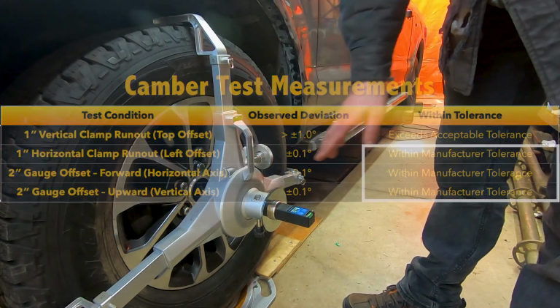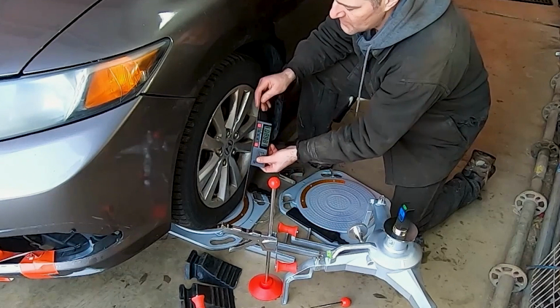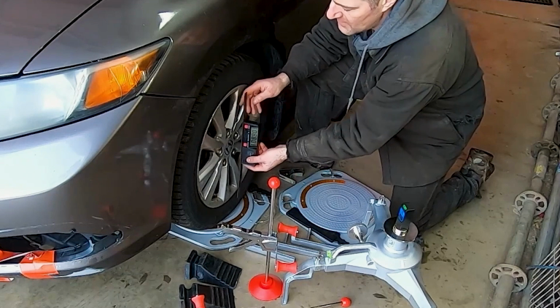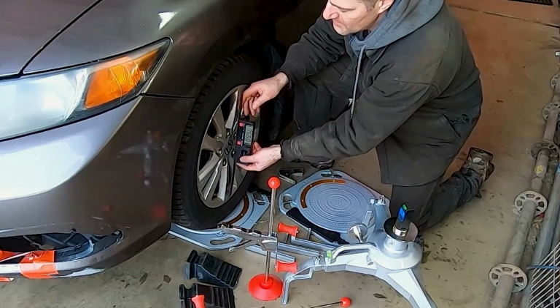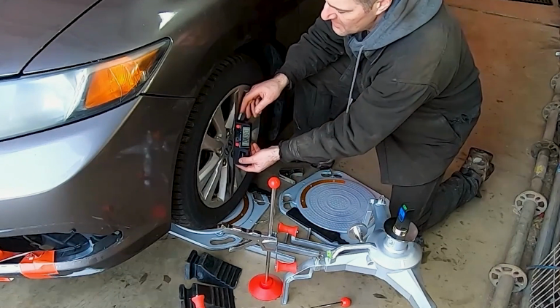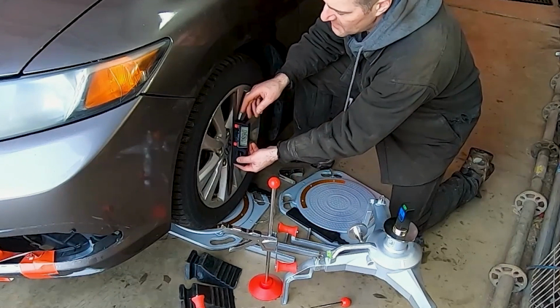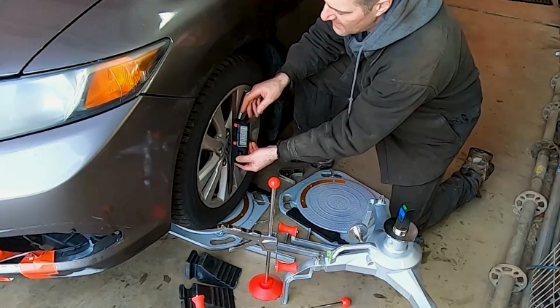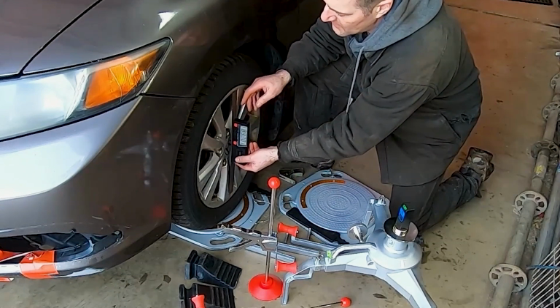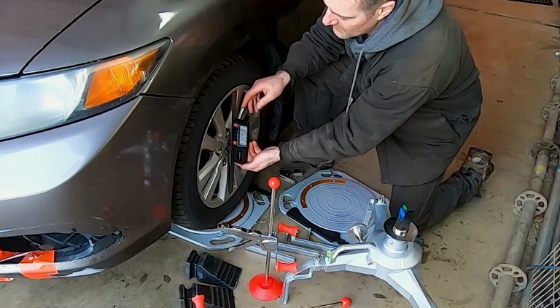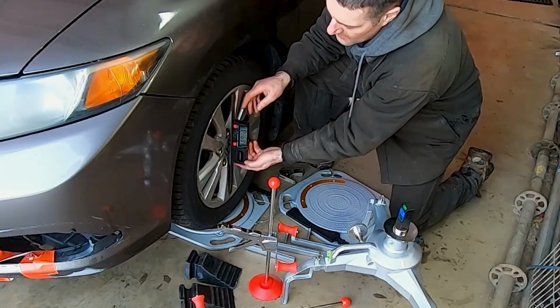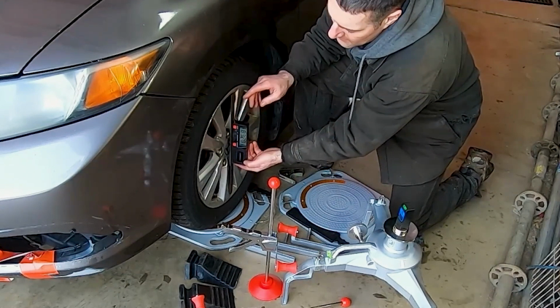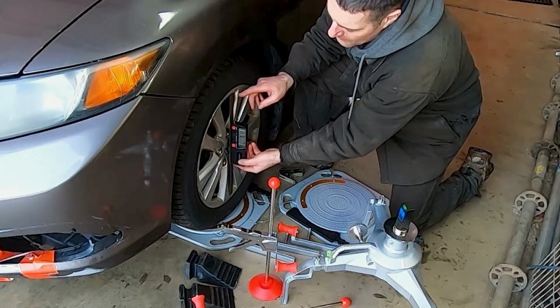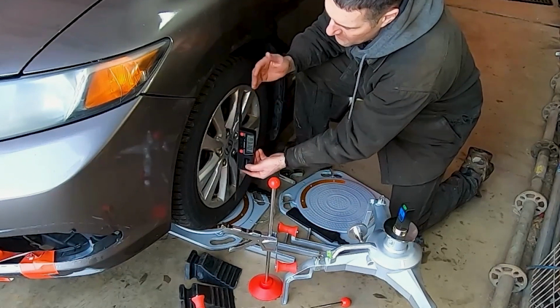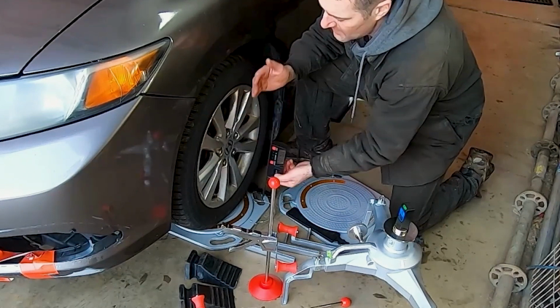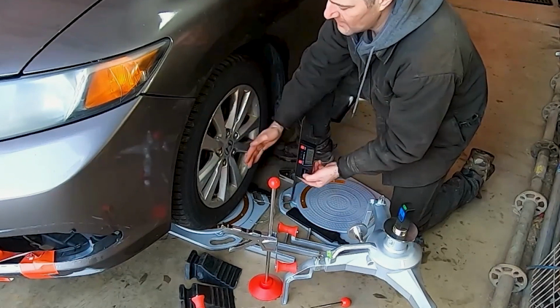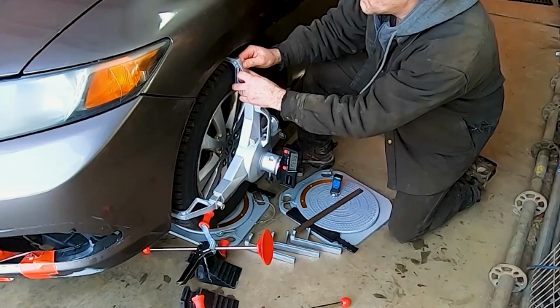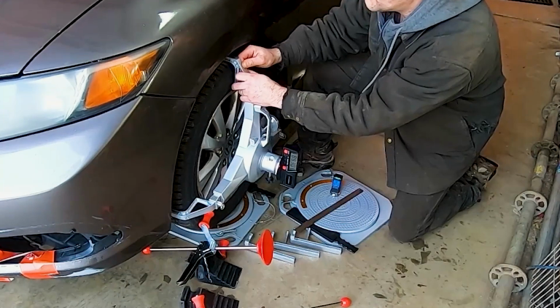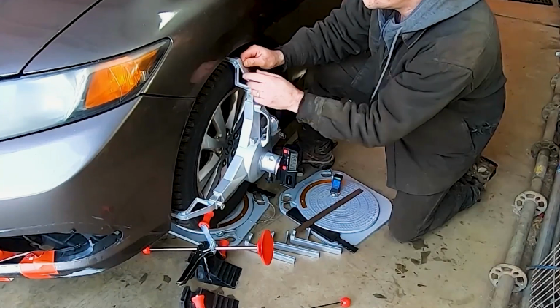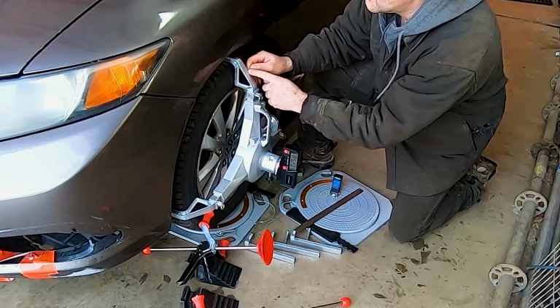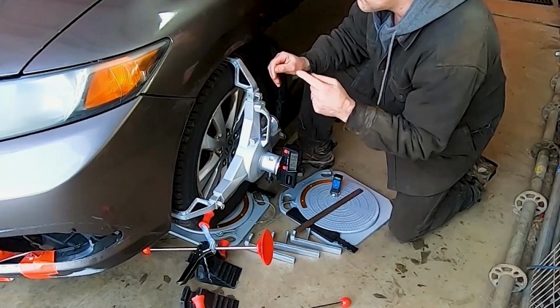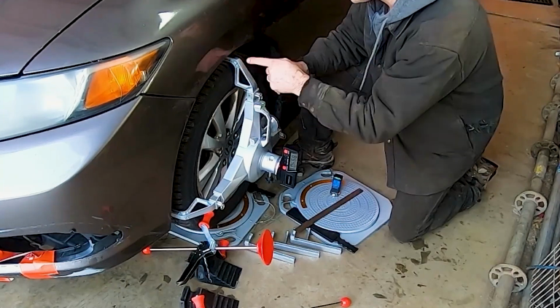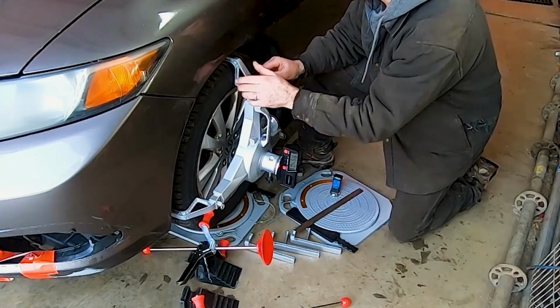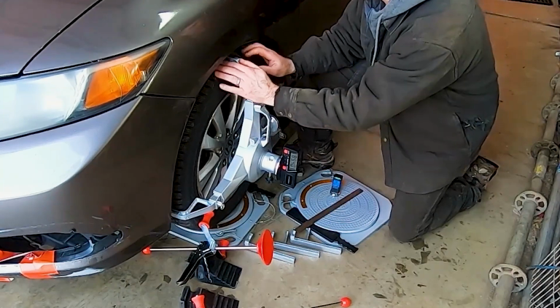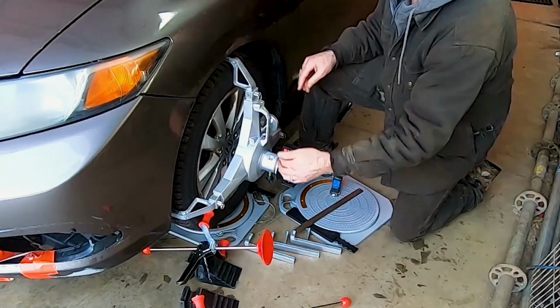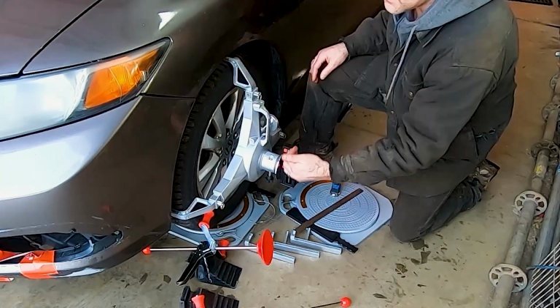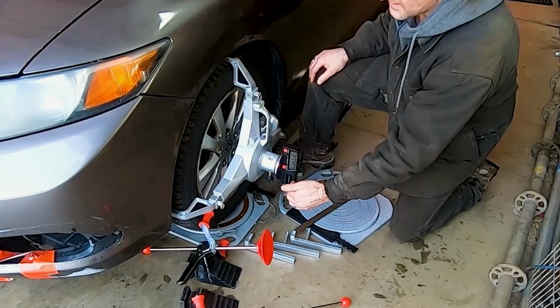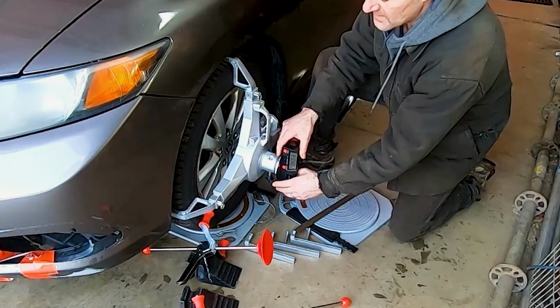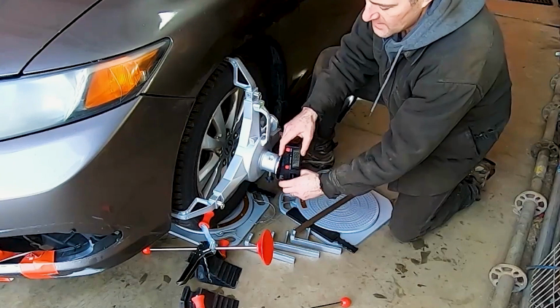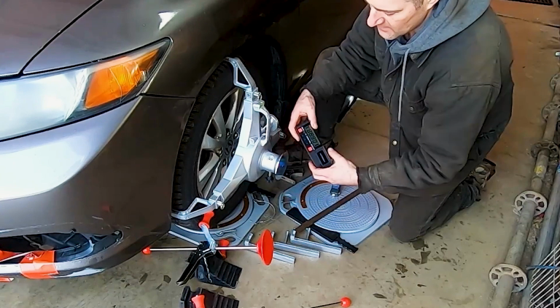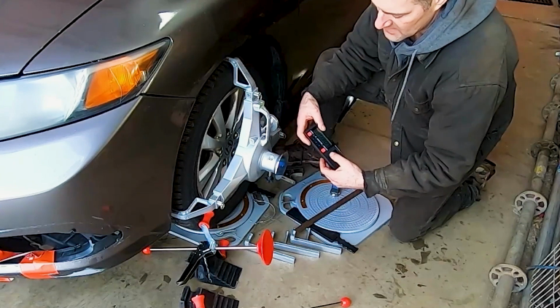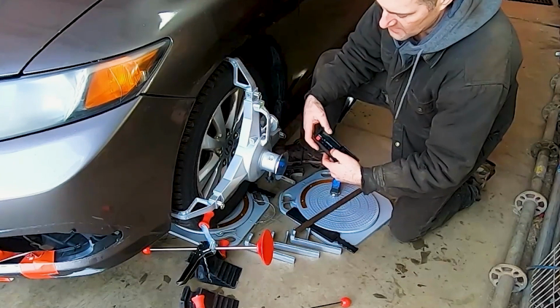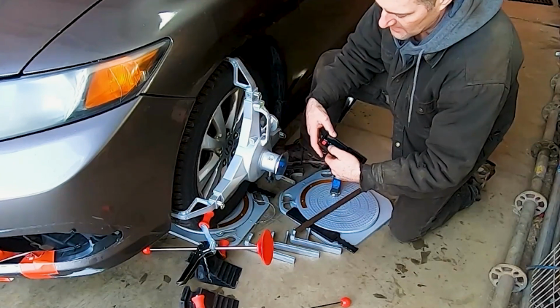However, vertical run-out will not be a concern if users follow our wheel clamp user instructions for eliminating run-out during setup.